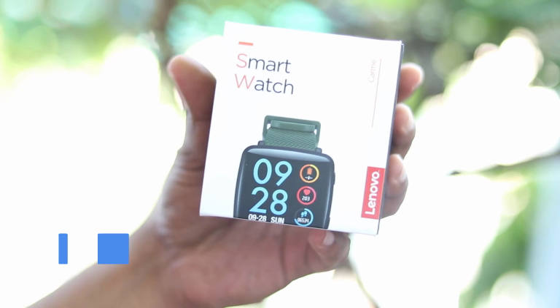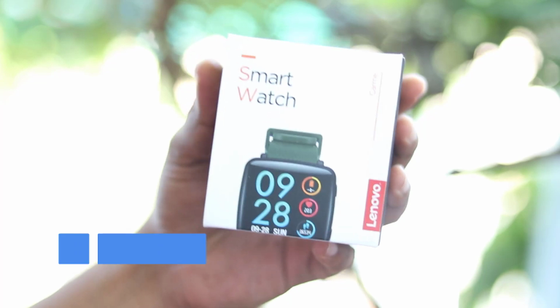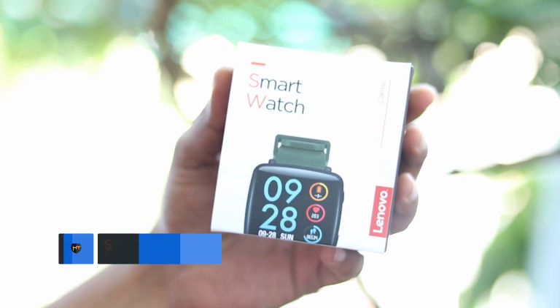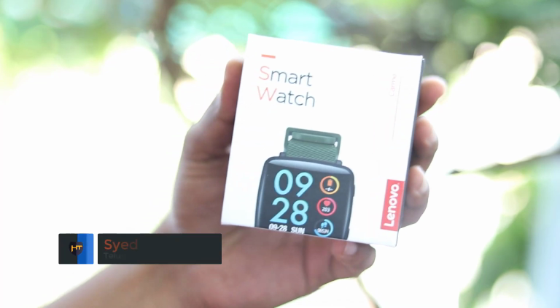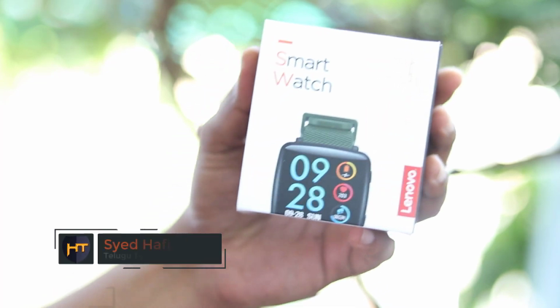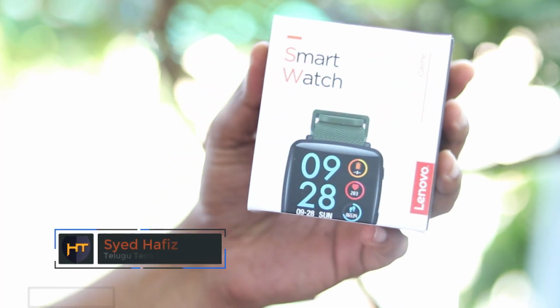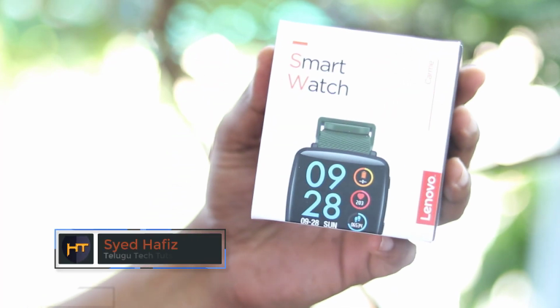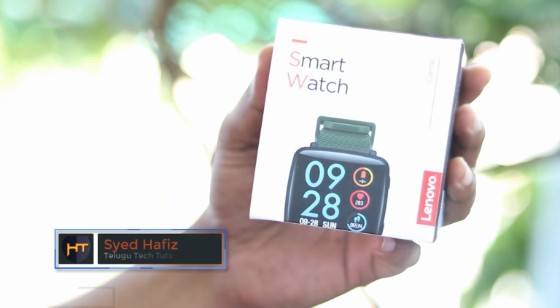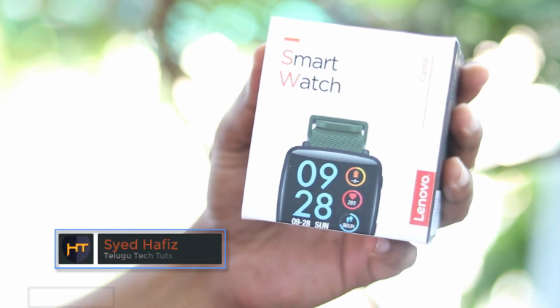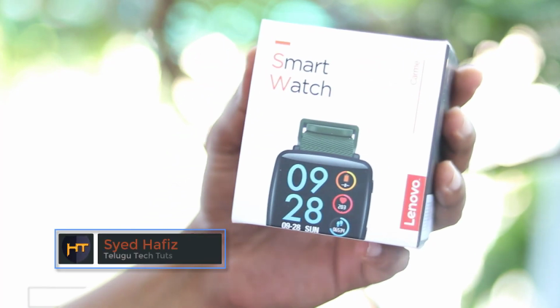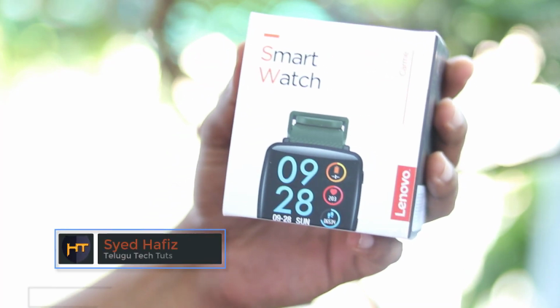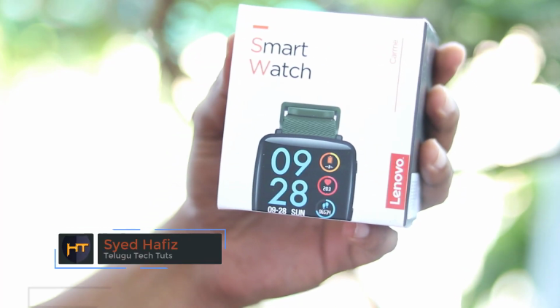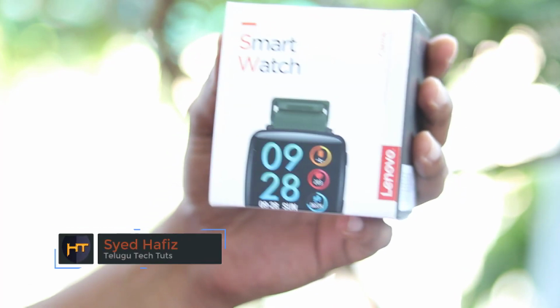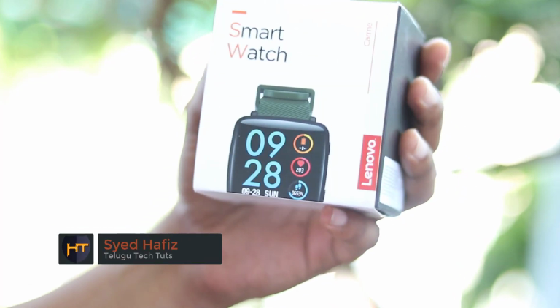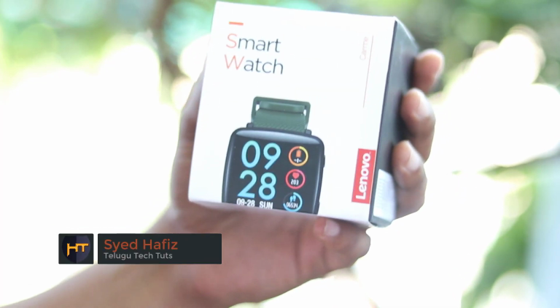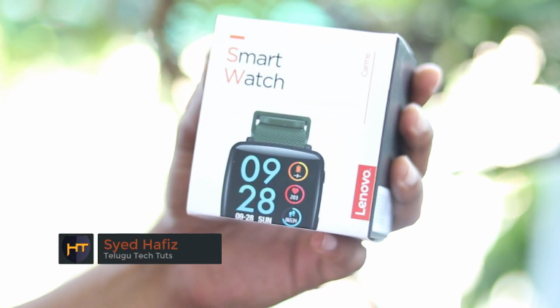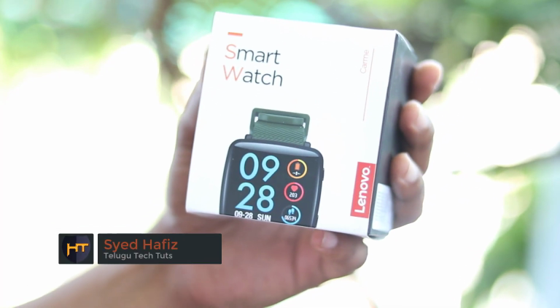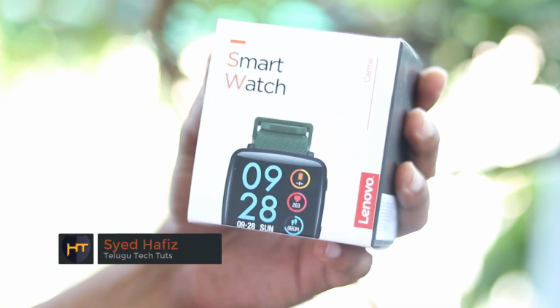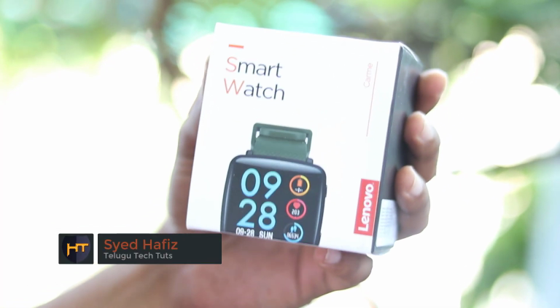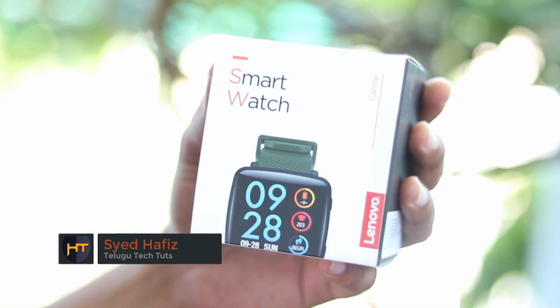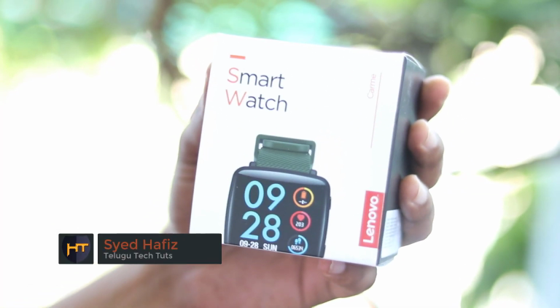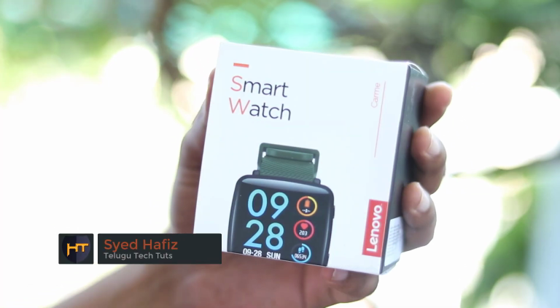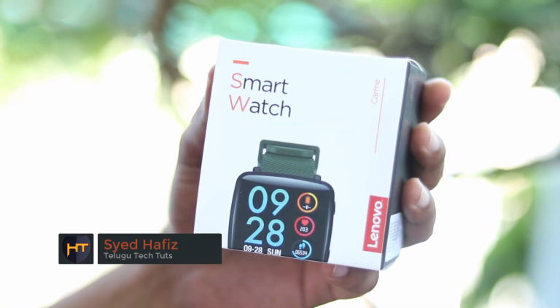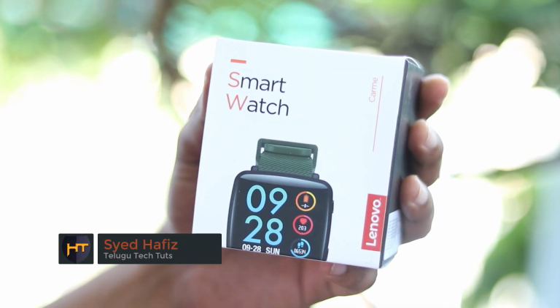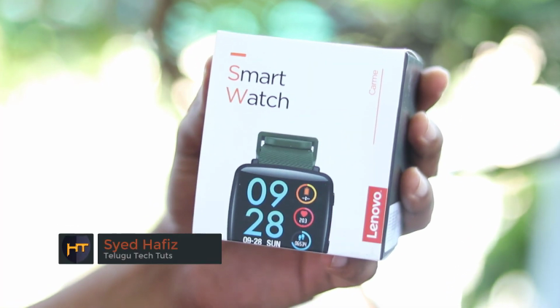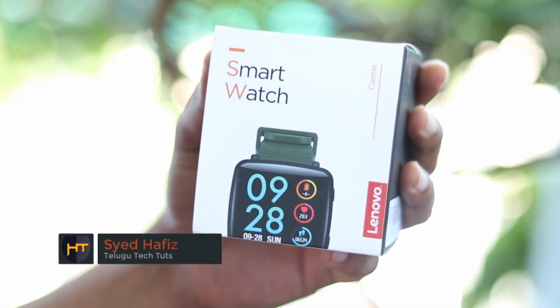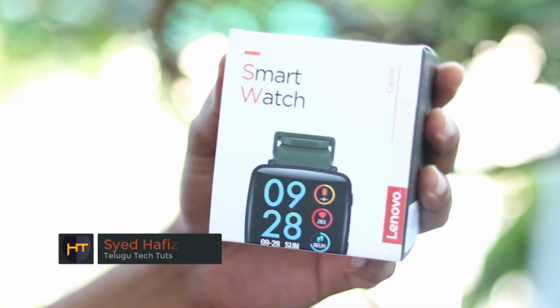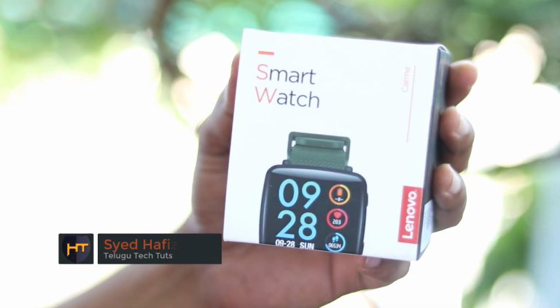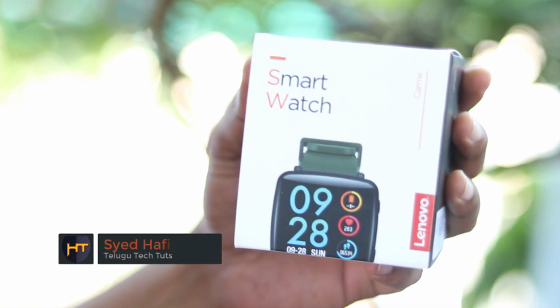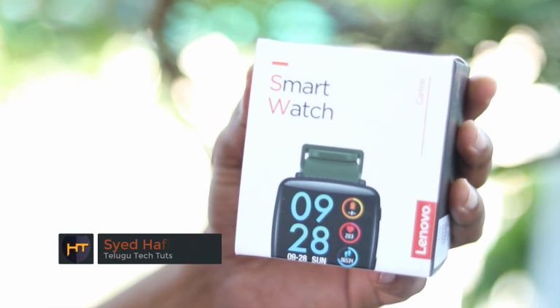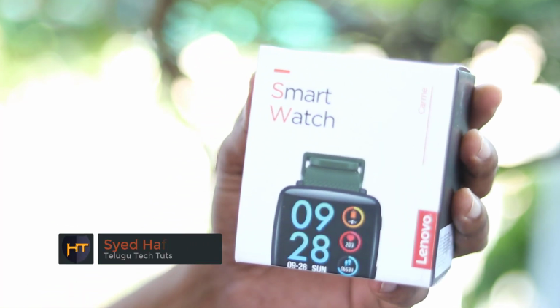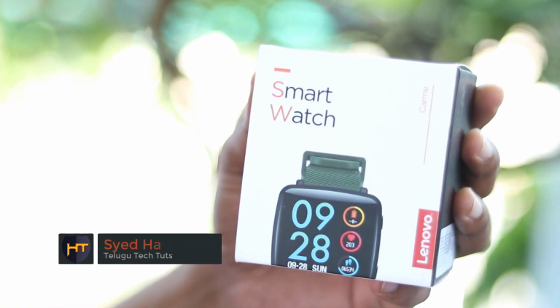Hi friends, I am Hafiz from Telugu TechCube. In this video, we are unboxing the Lenovo Smart Watch.